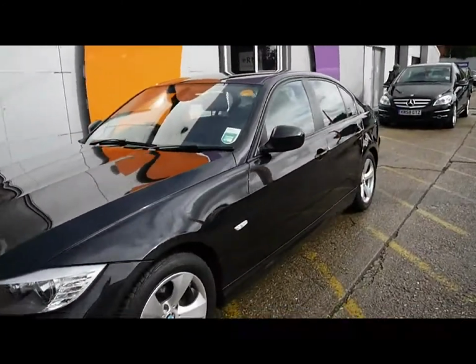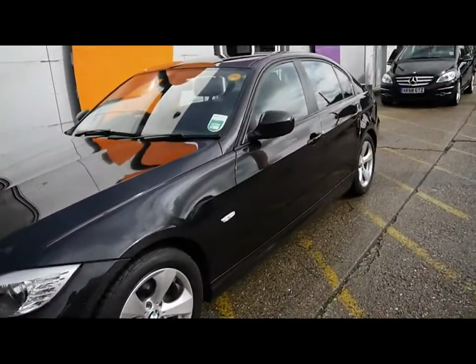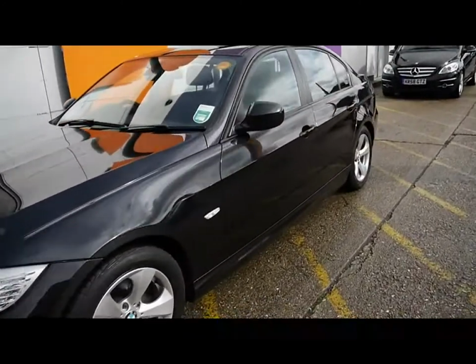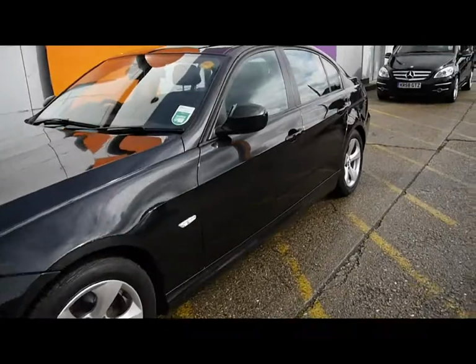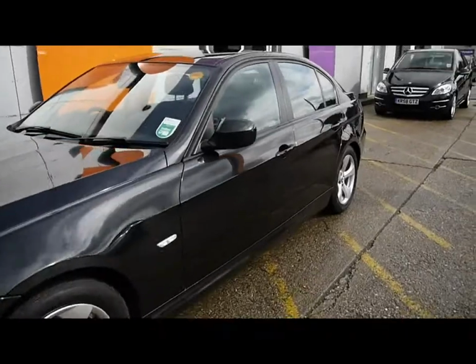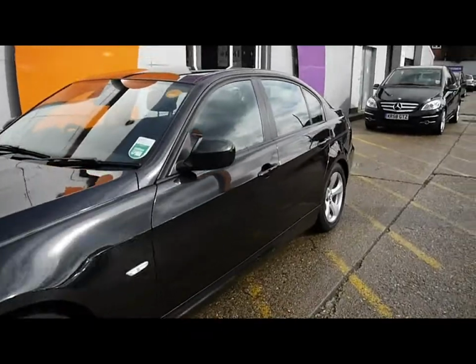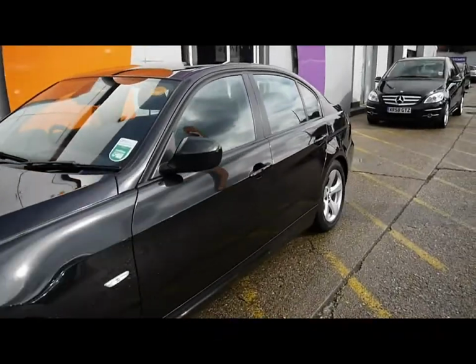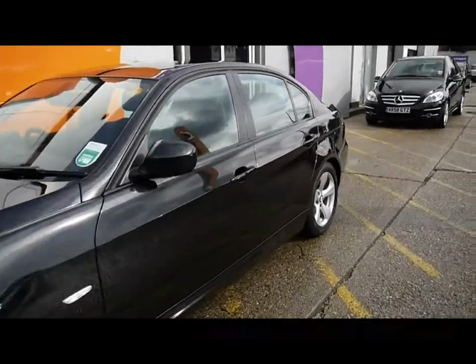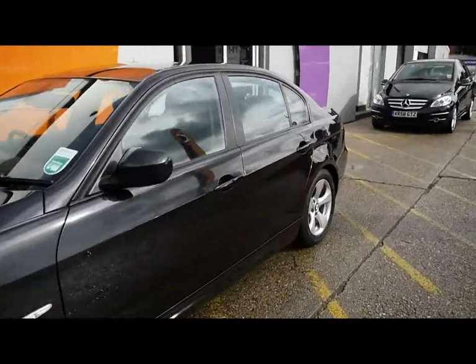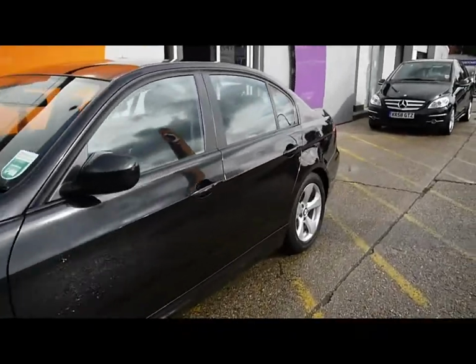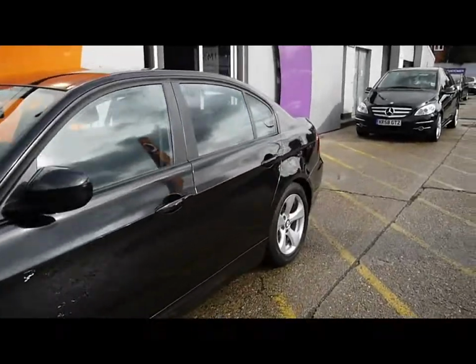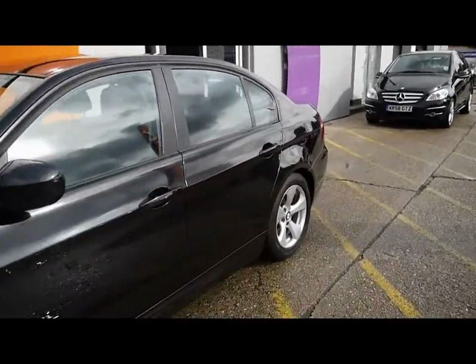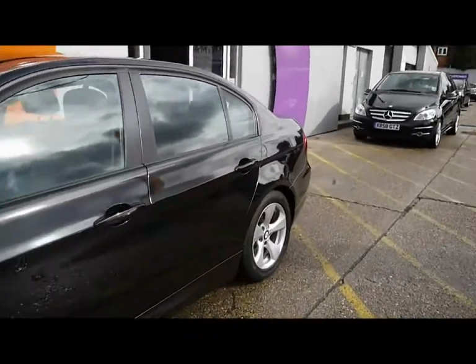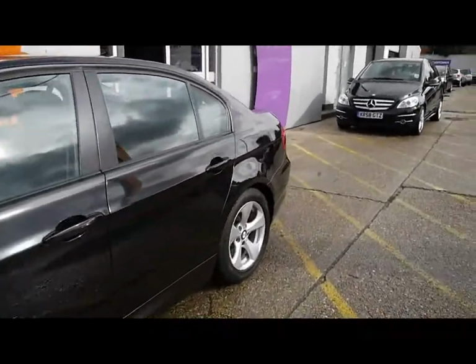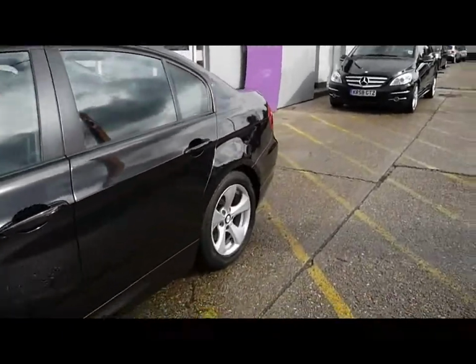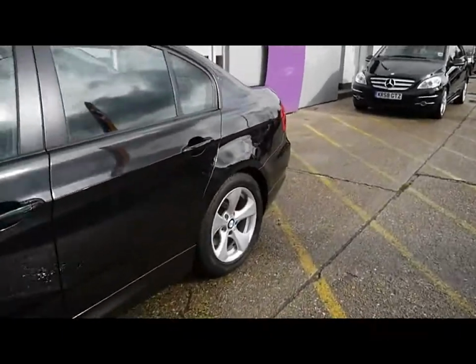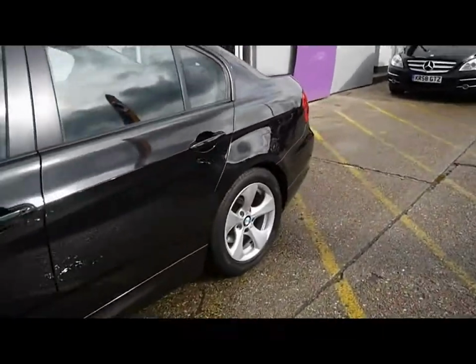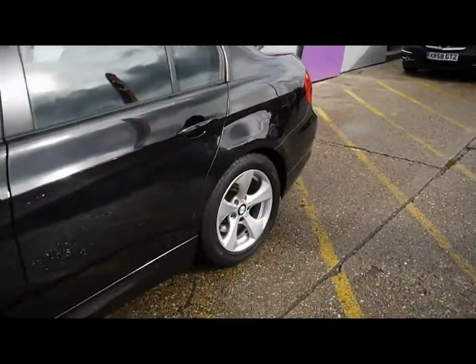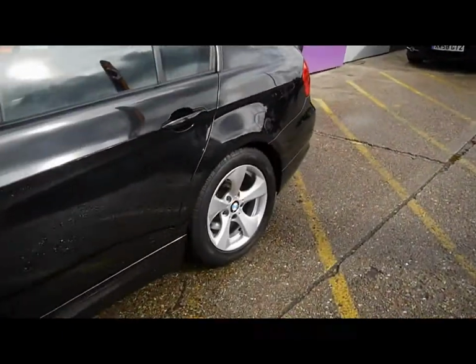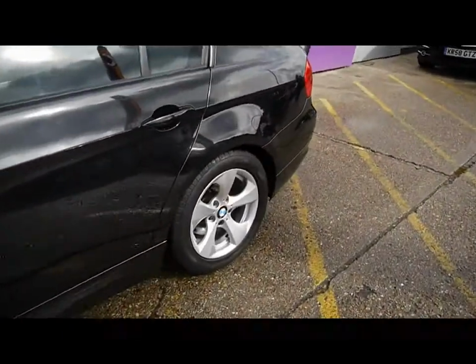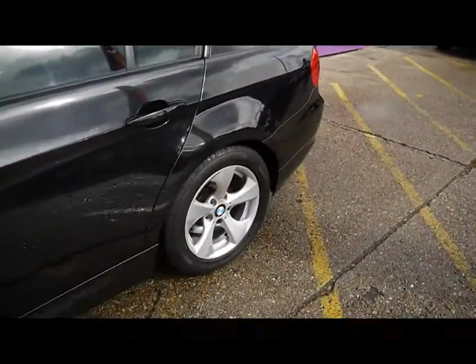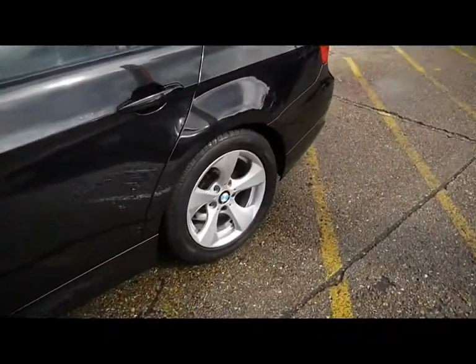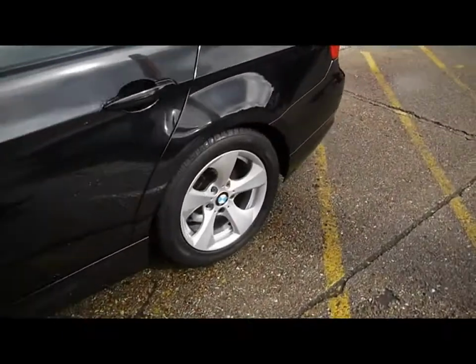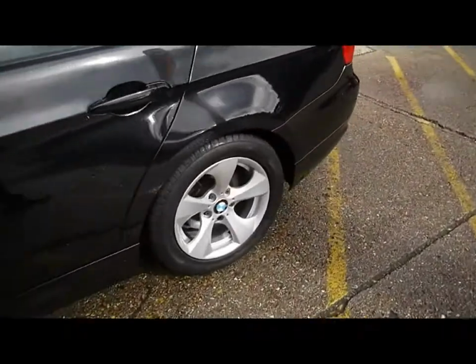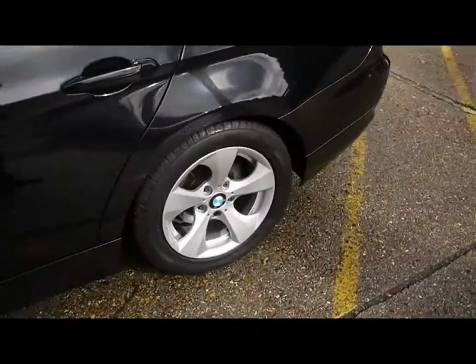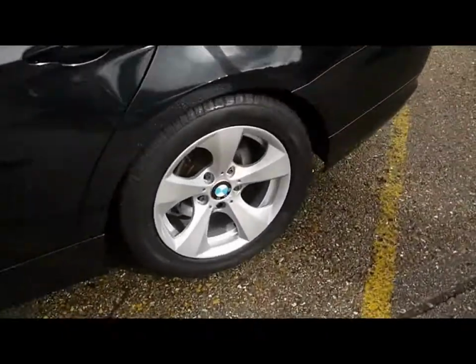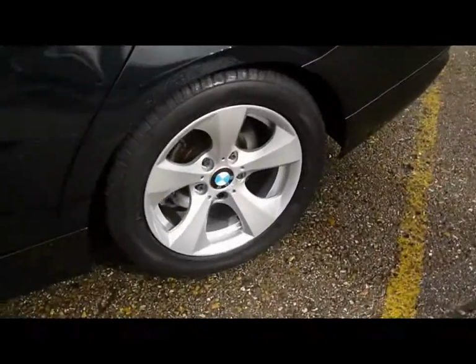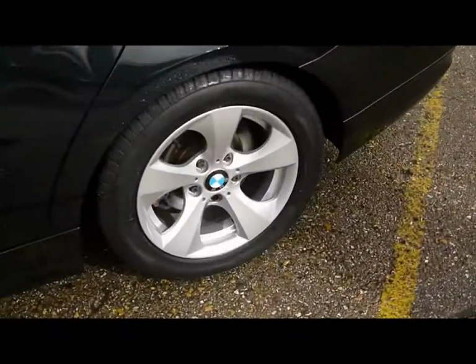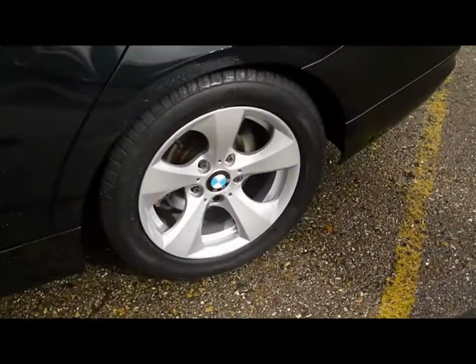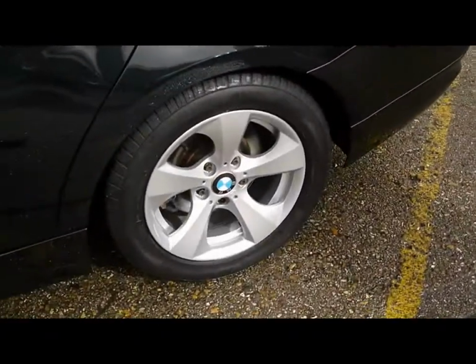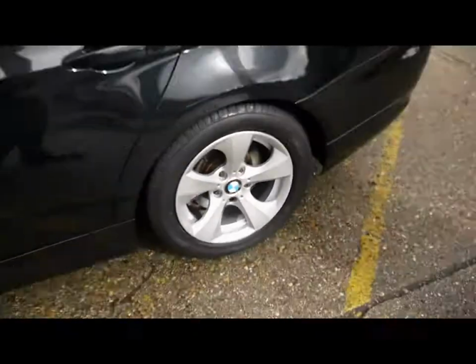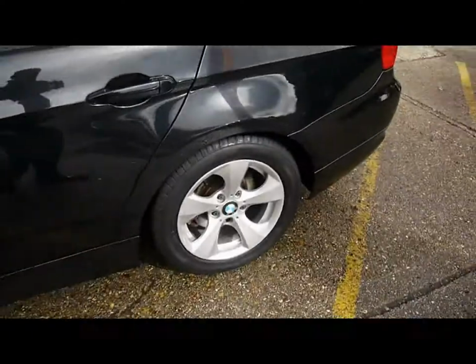Colour coded handles and door mirrors. All four of the Efficient Dynamics alloys are also a great addition — they show little signs of touching the curbs.